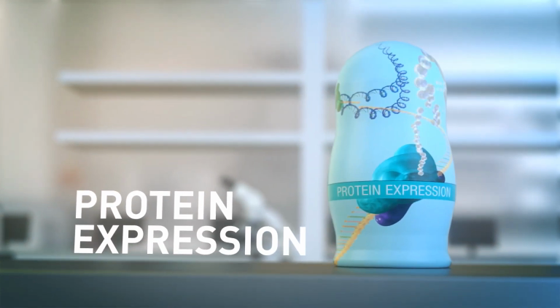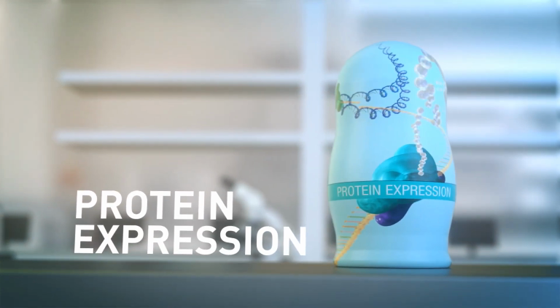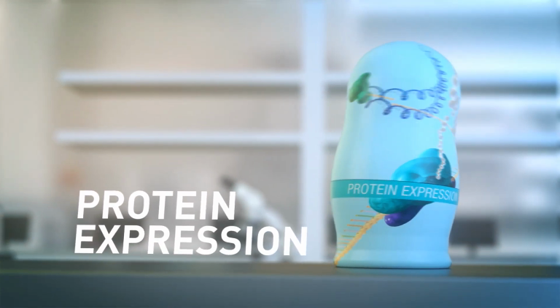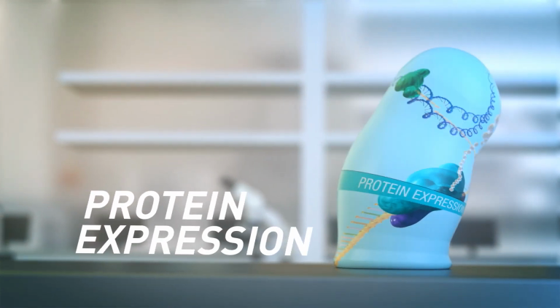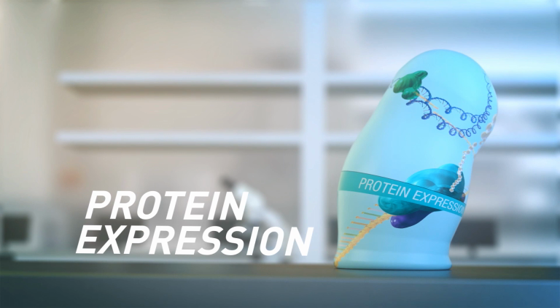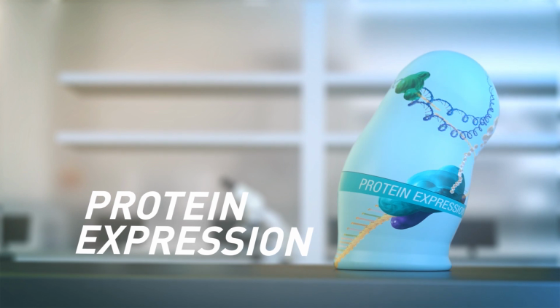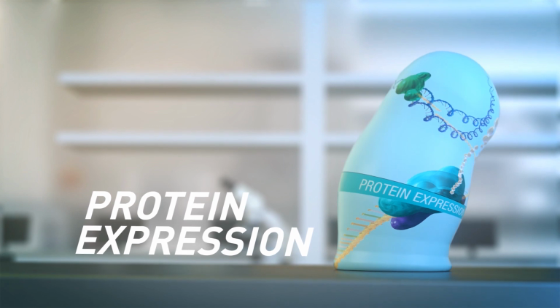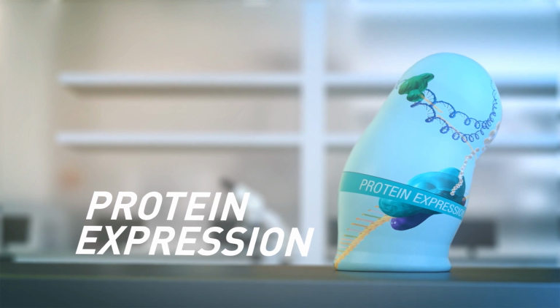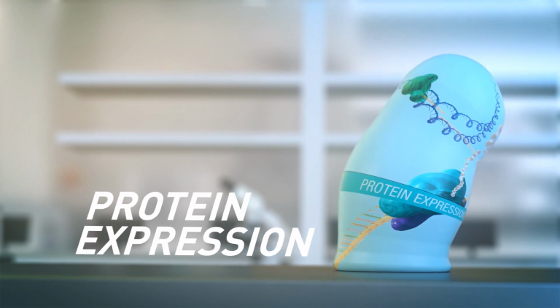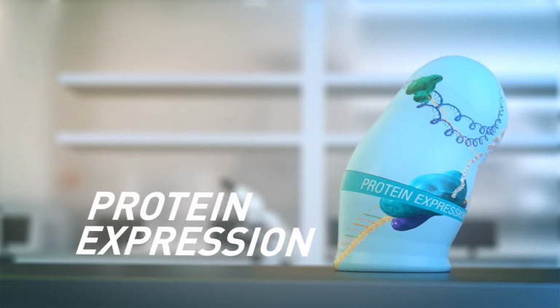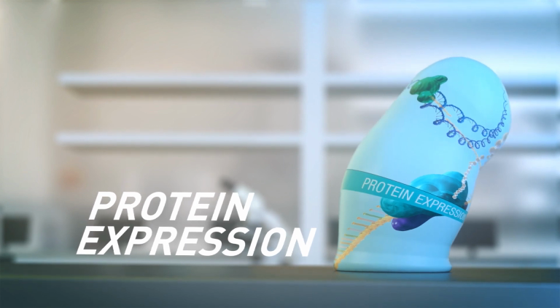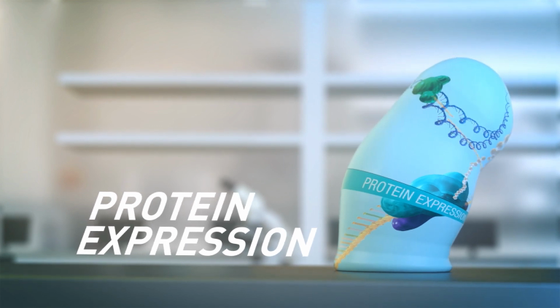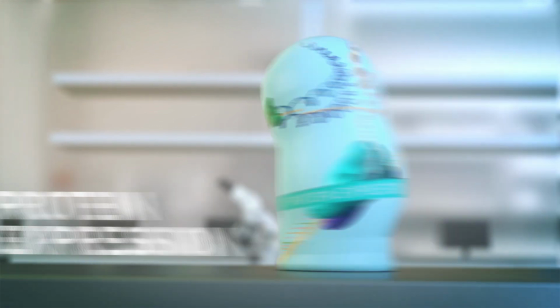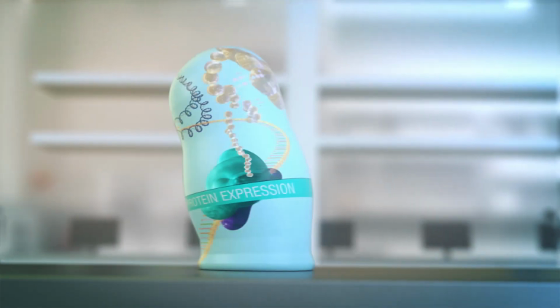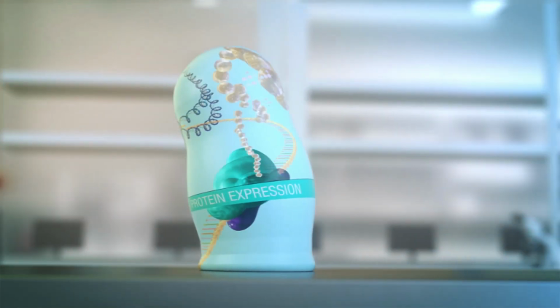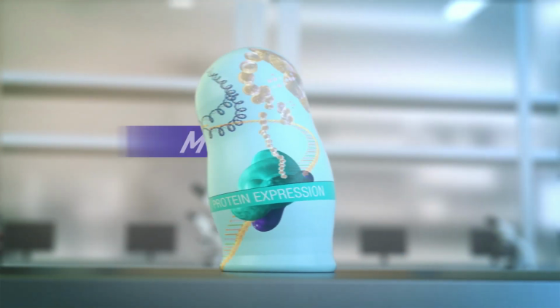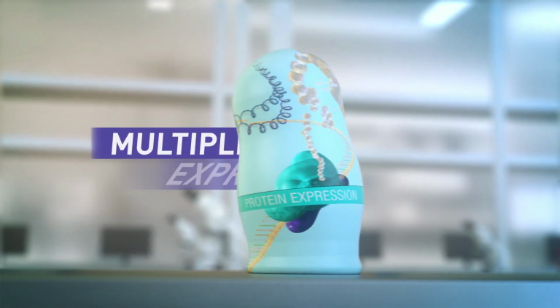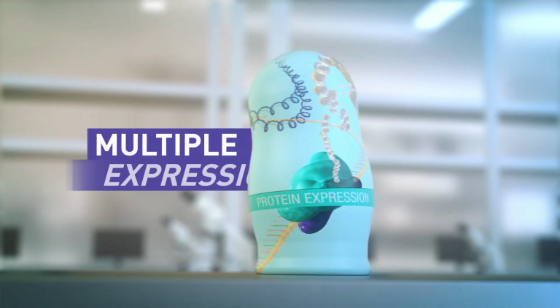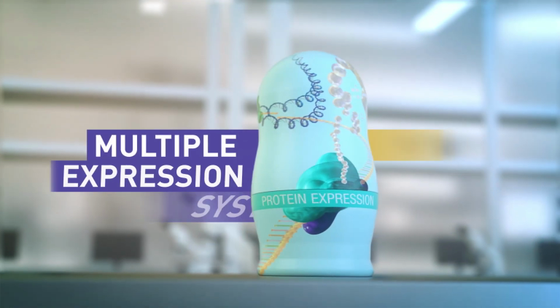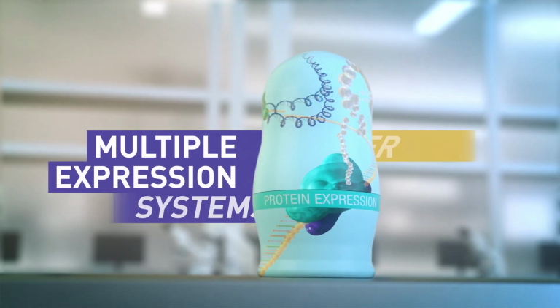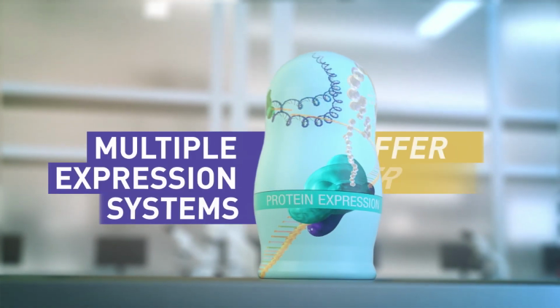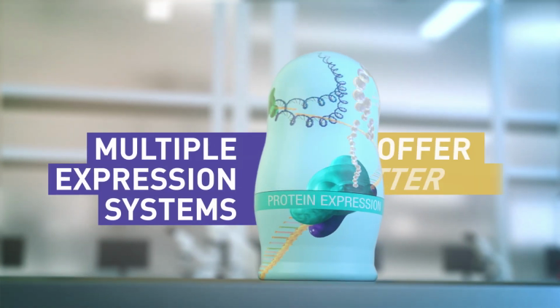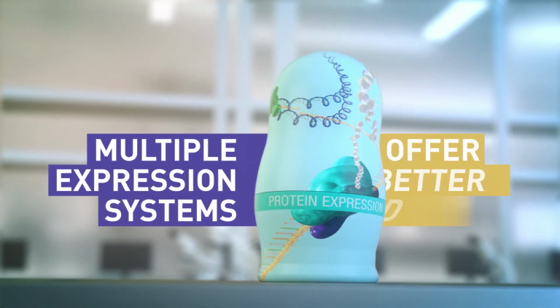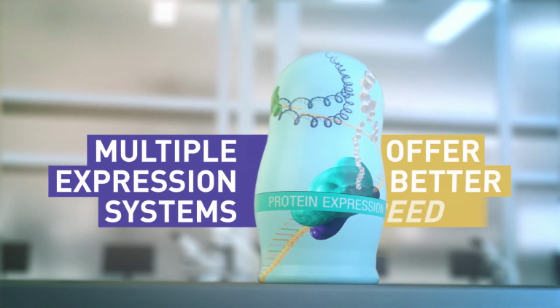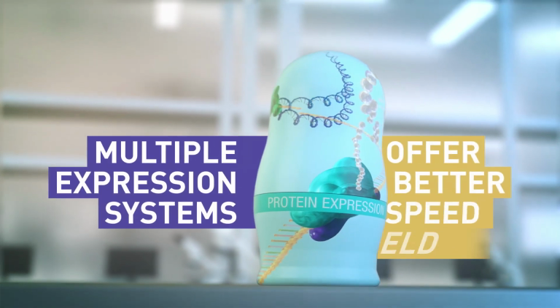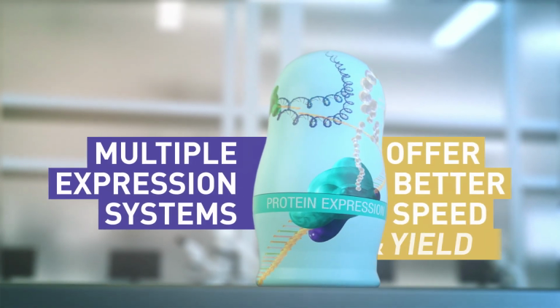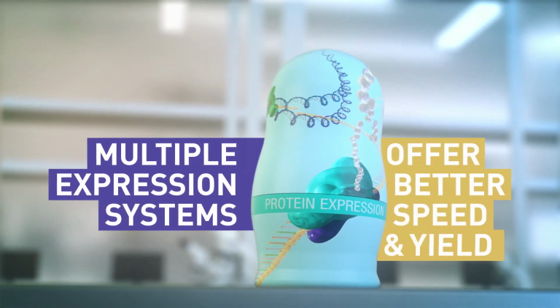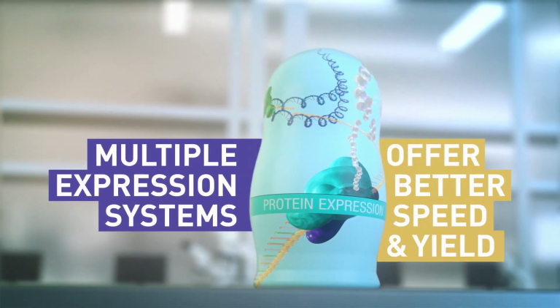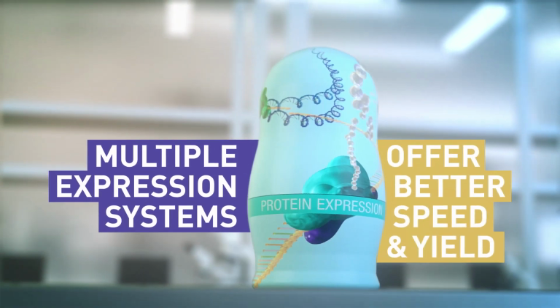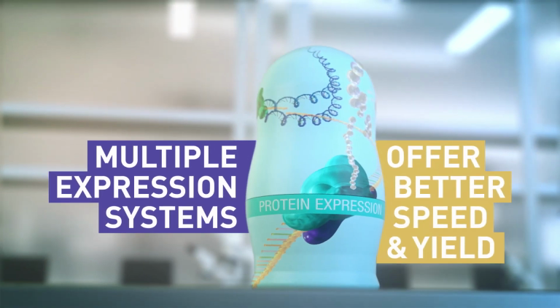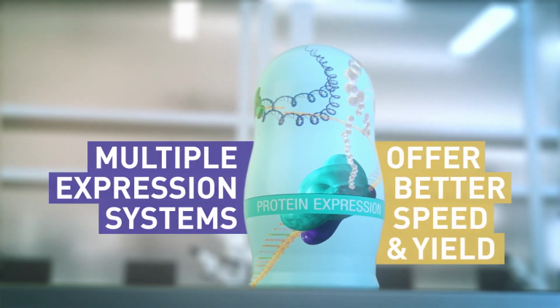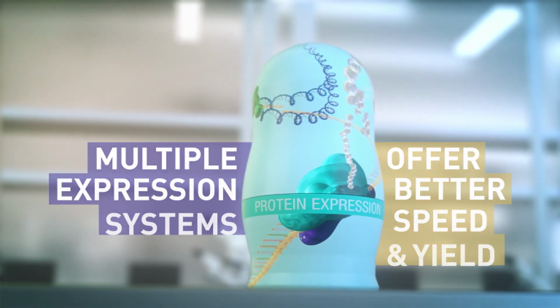Expressing proteins used to take forever, but with our multiple host systems, it's a better endeavor.